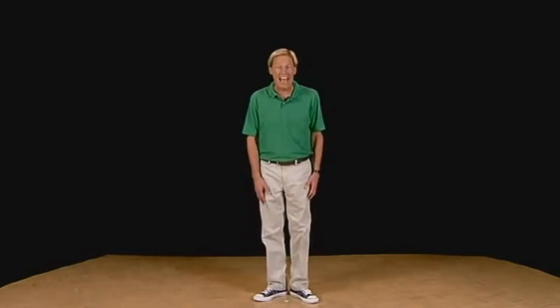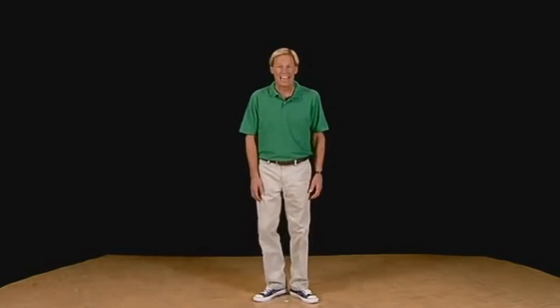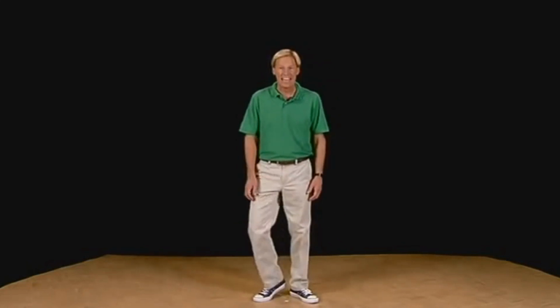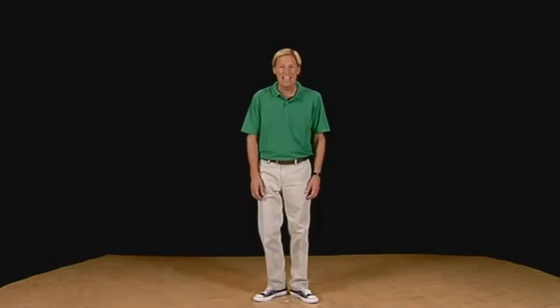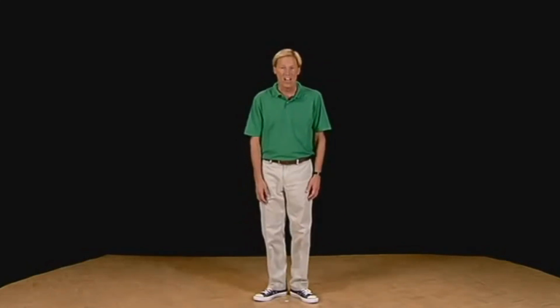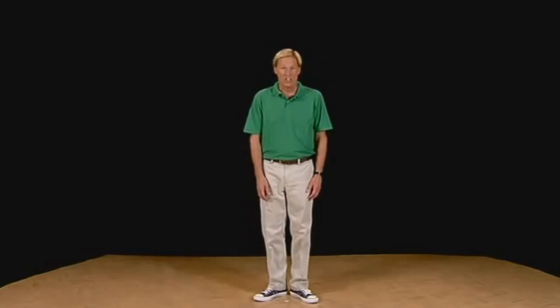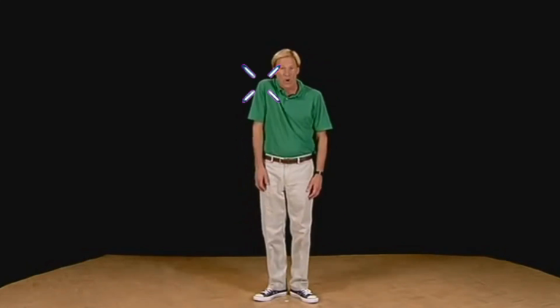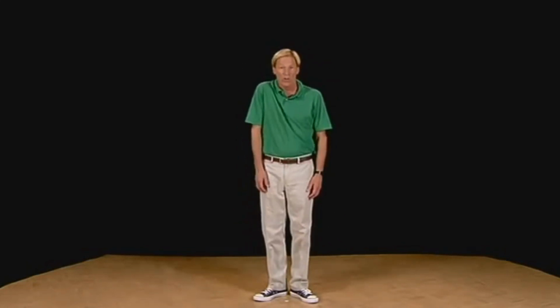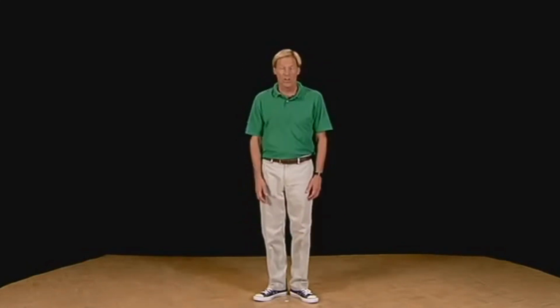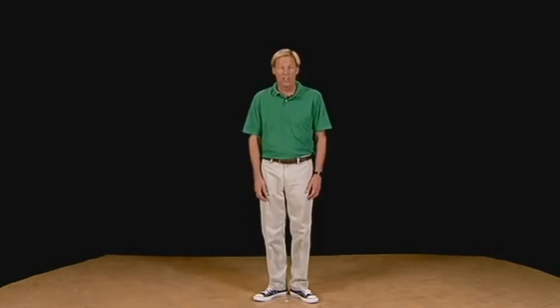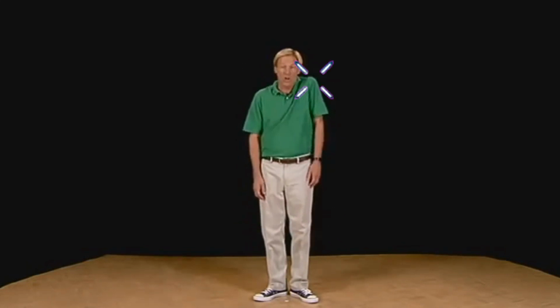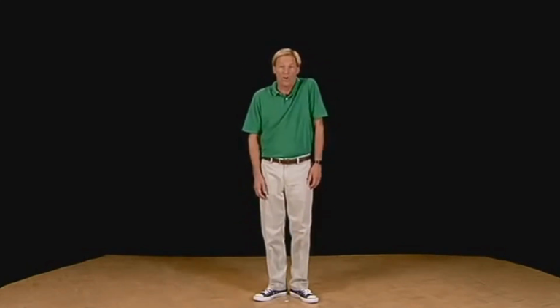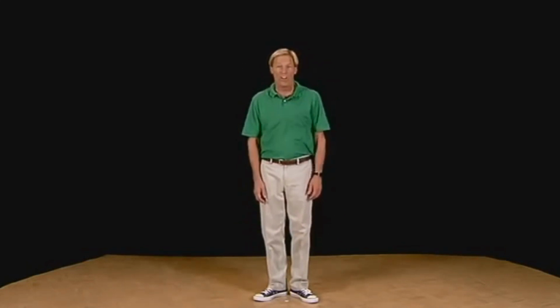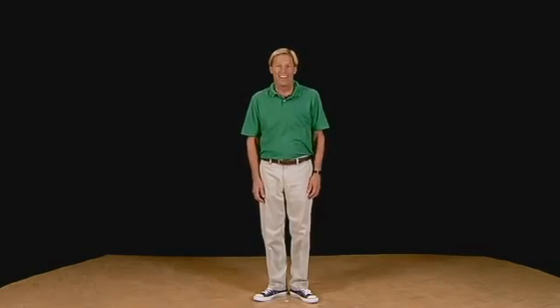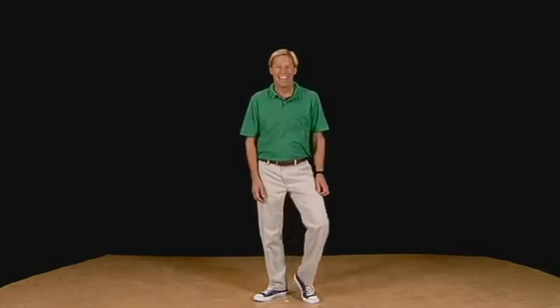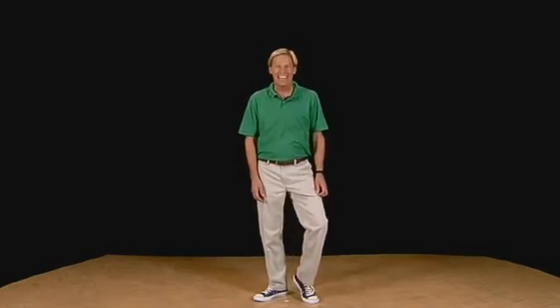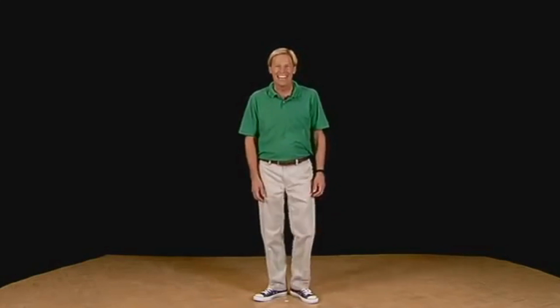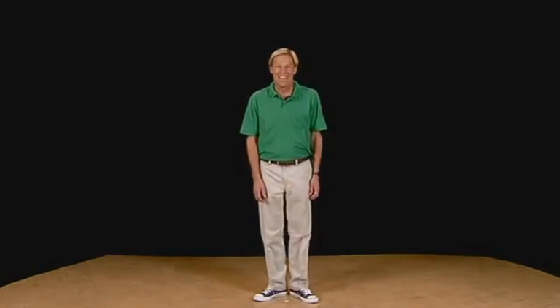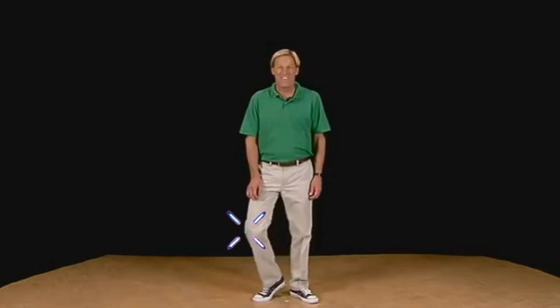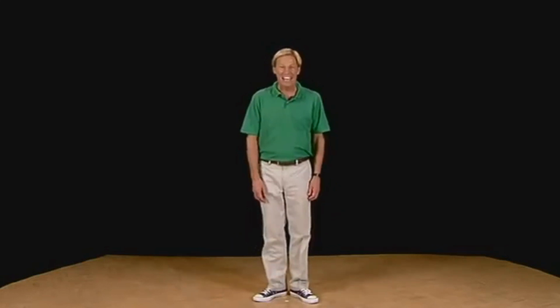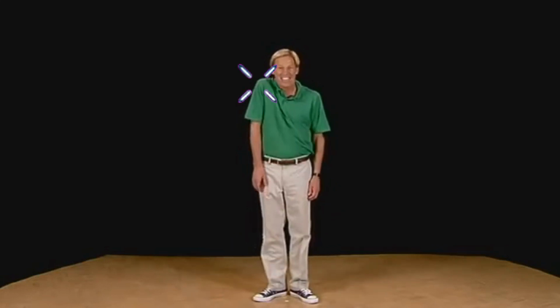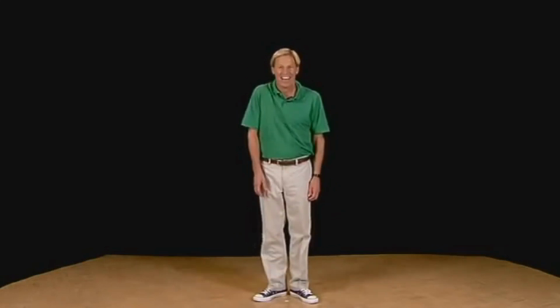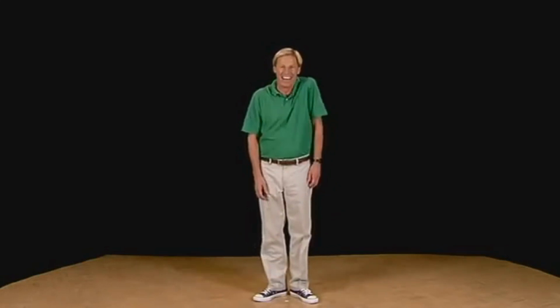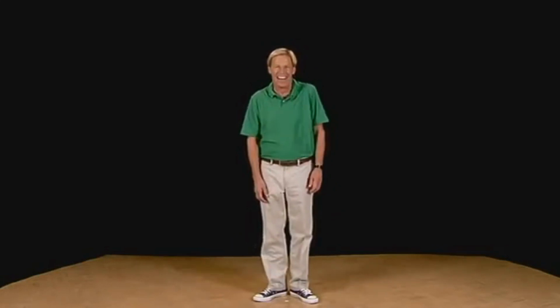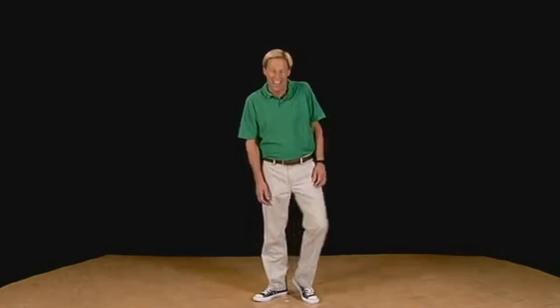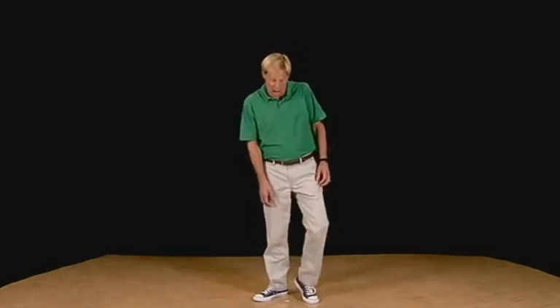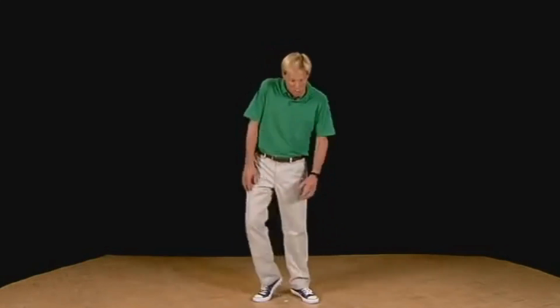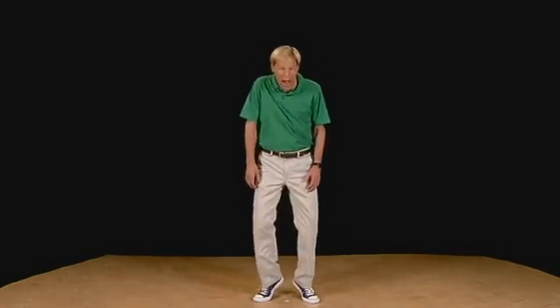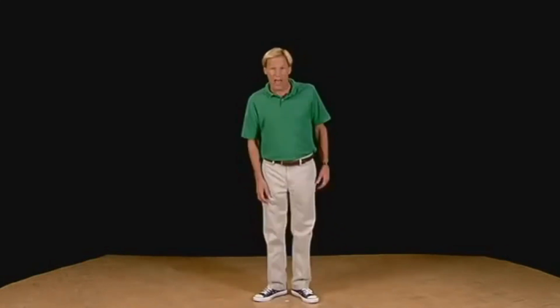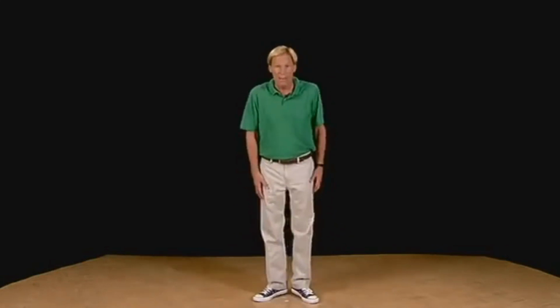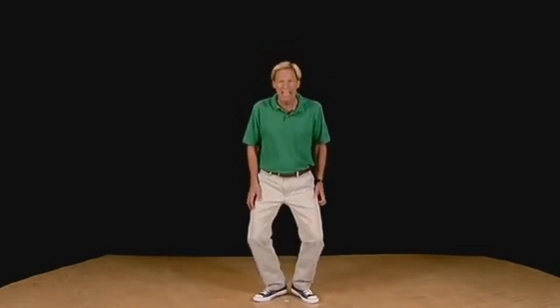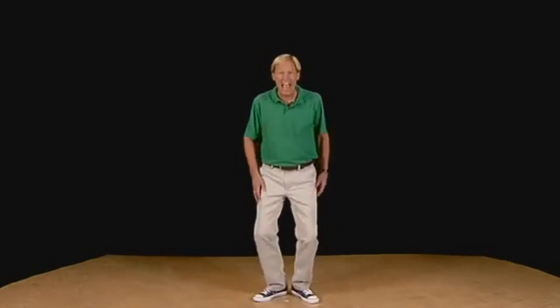Again: knee, shoulder, shoulder, knee. Fast. Around and plie.